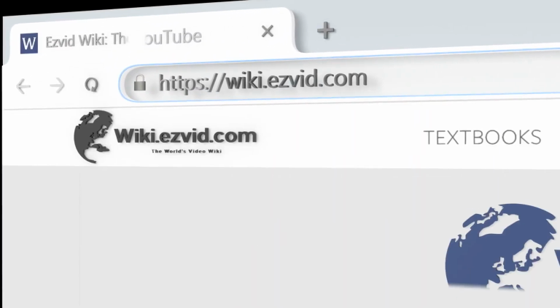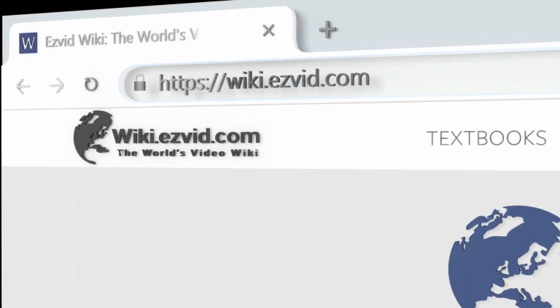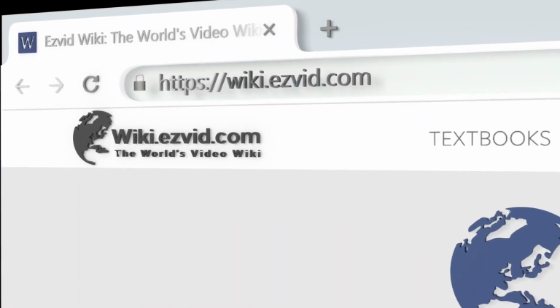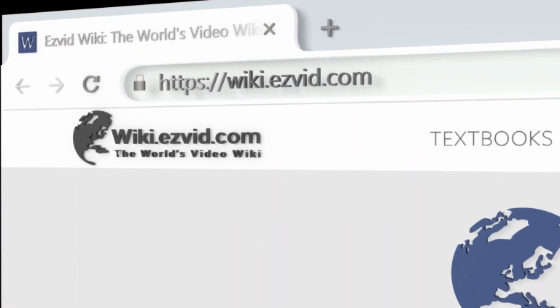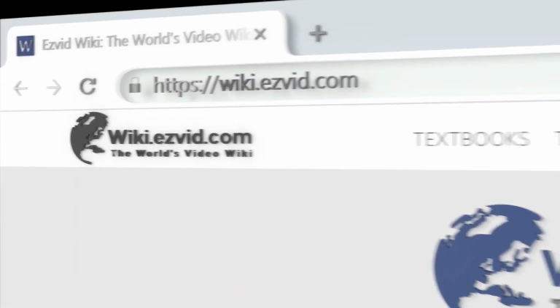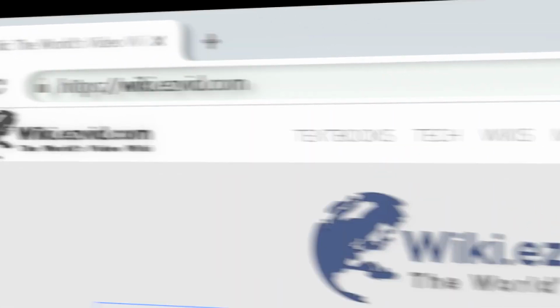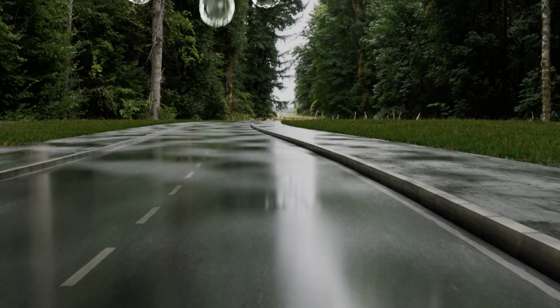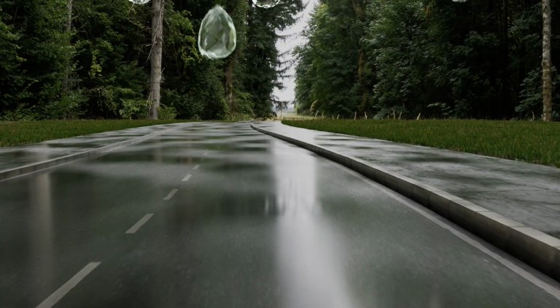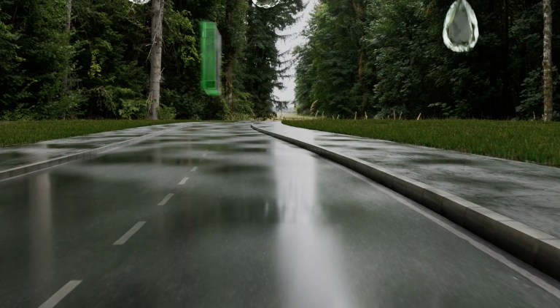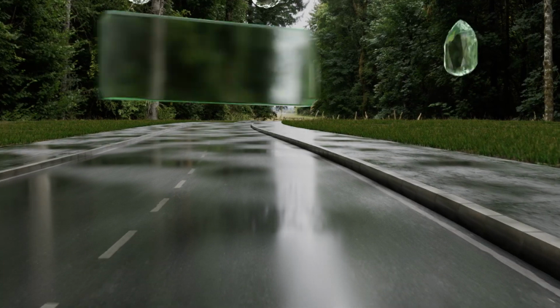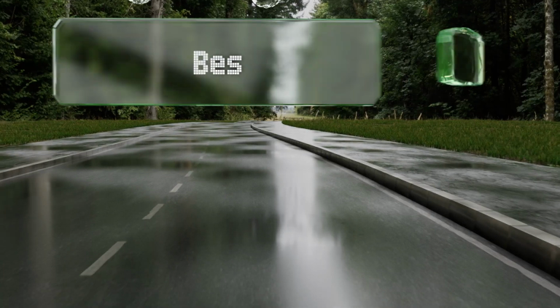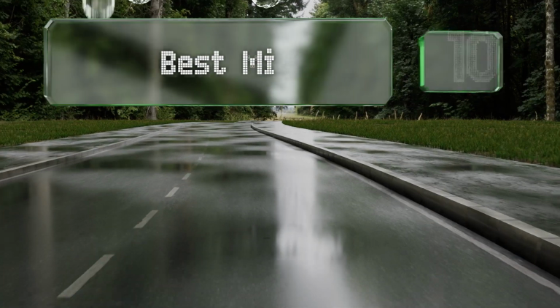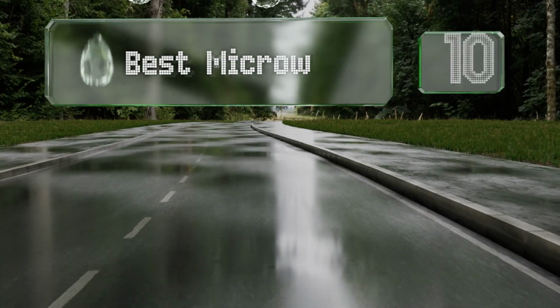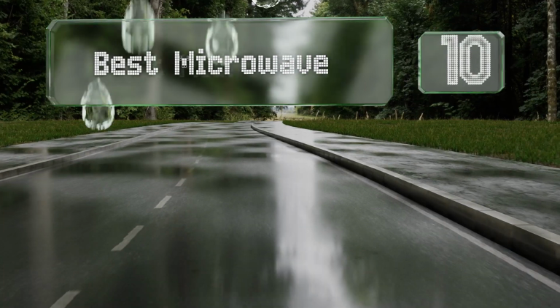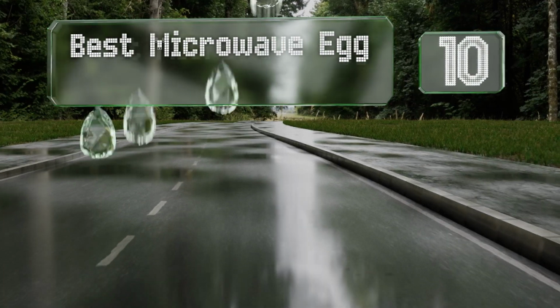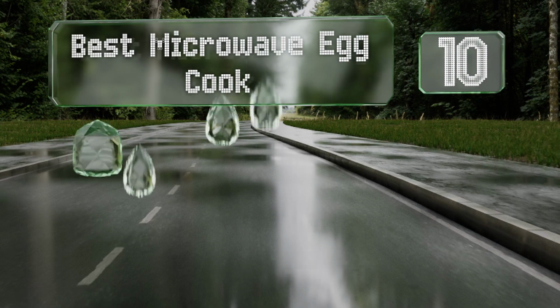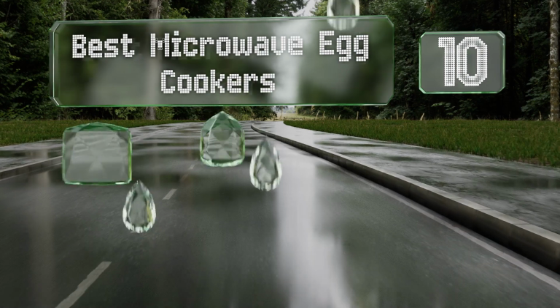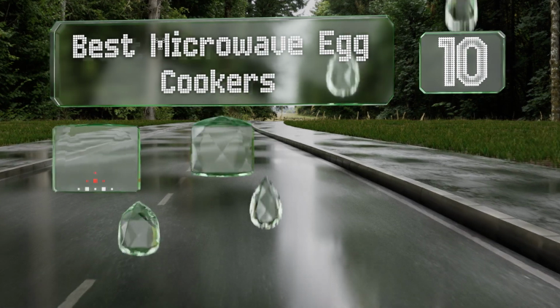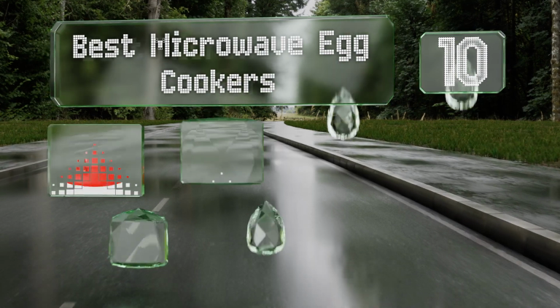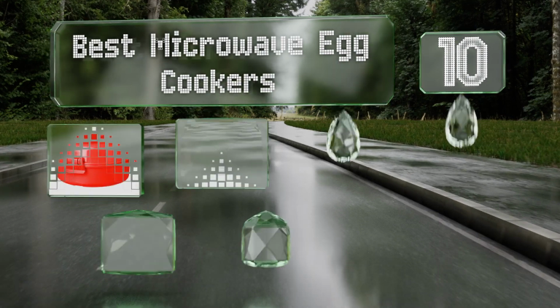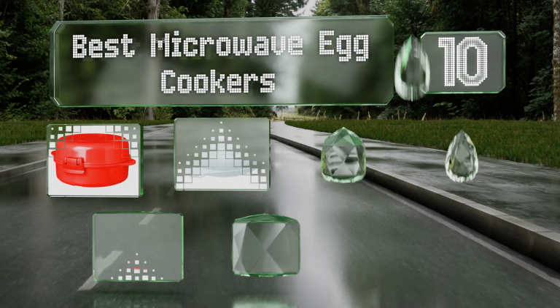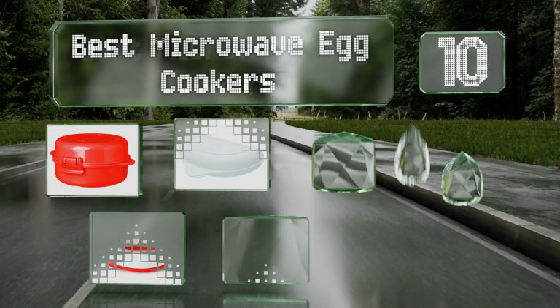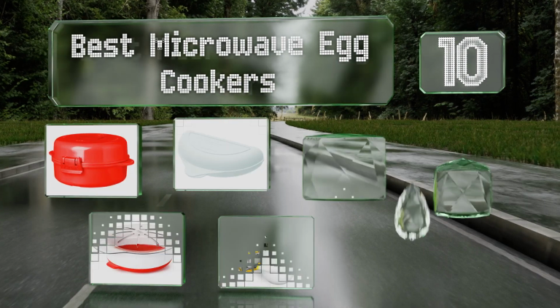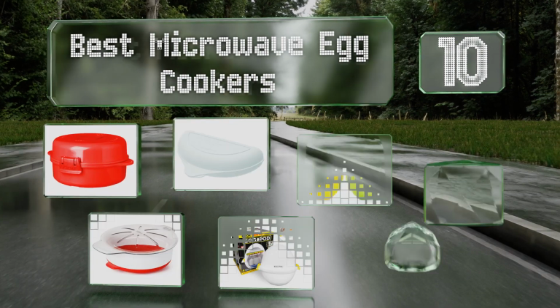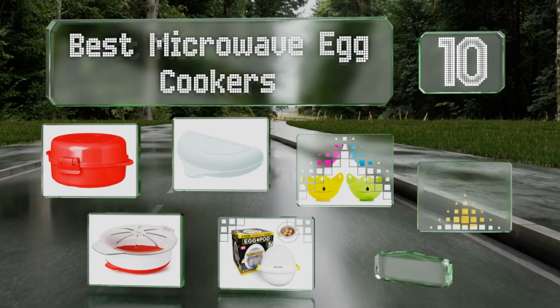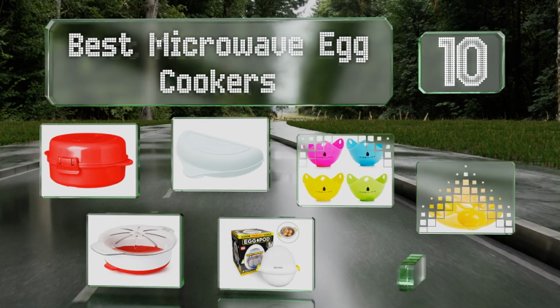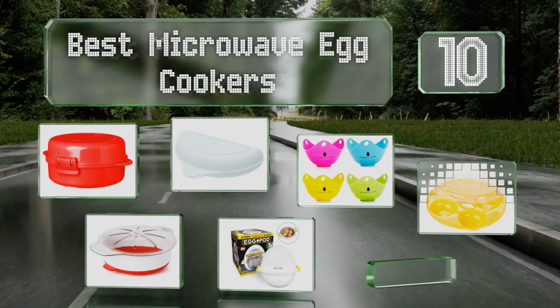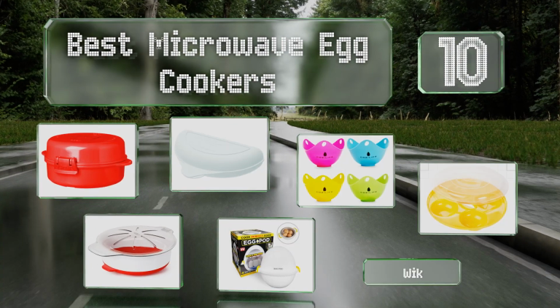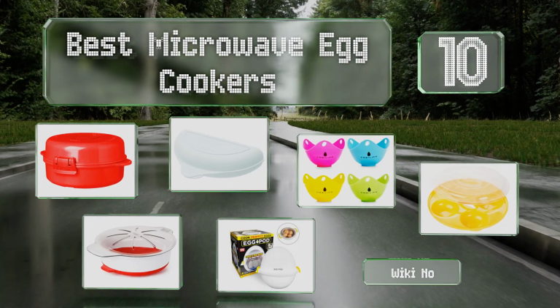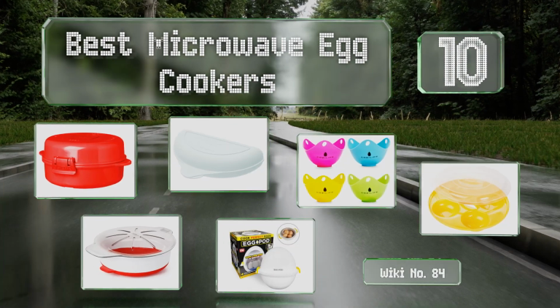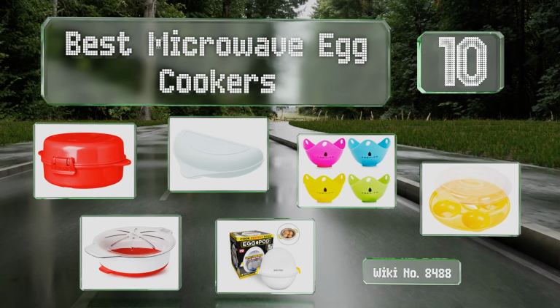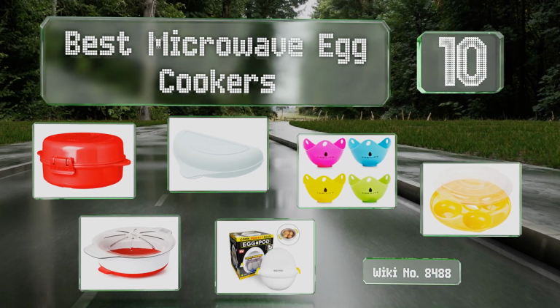EasyVid presents the 10 best microwave egg cookers. Let's get started with the list.